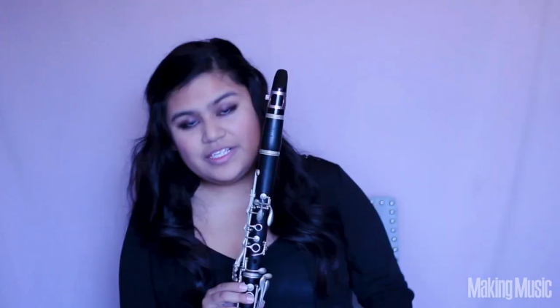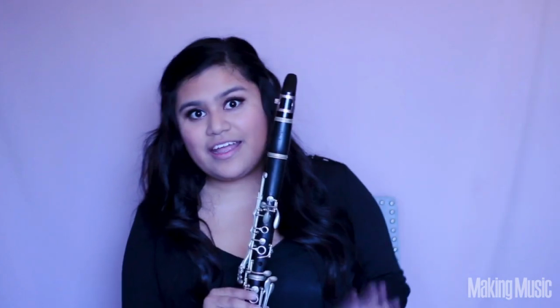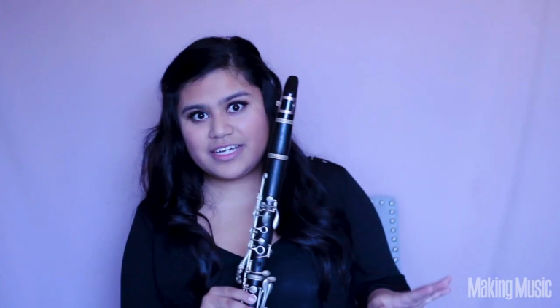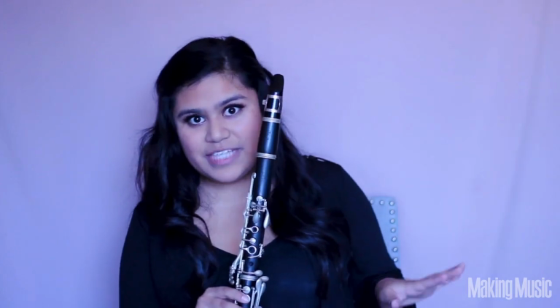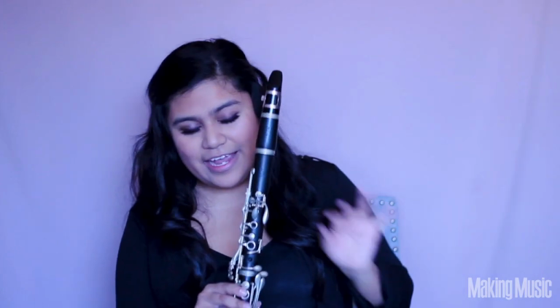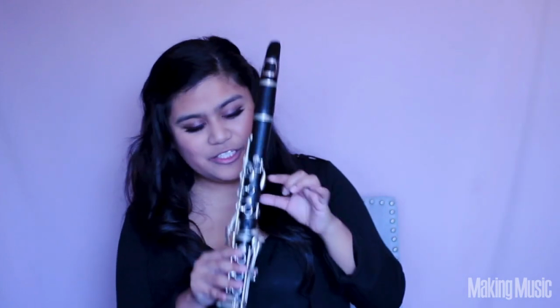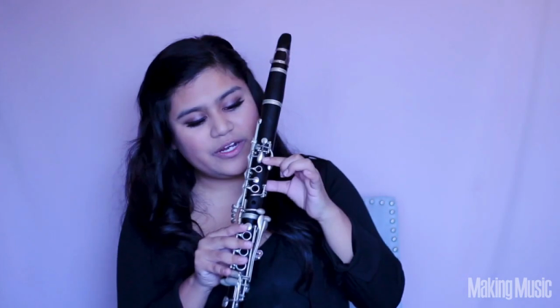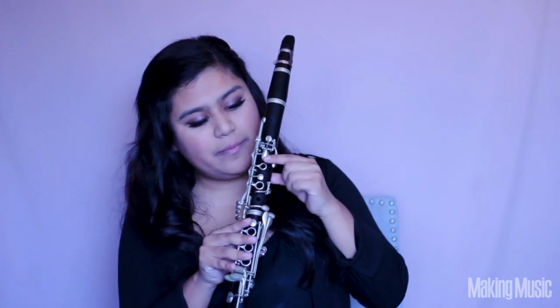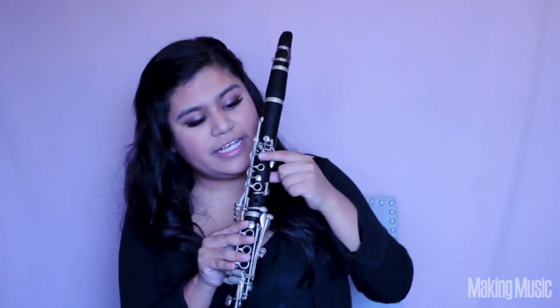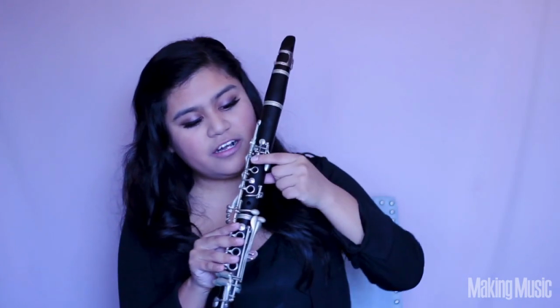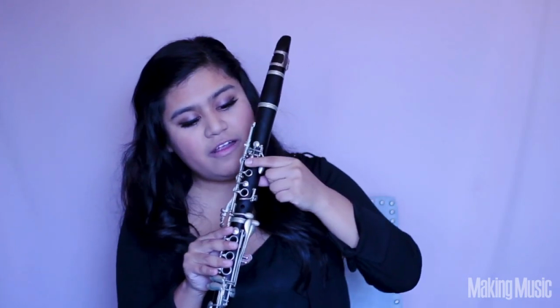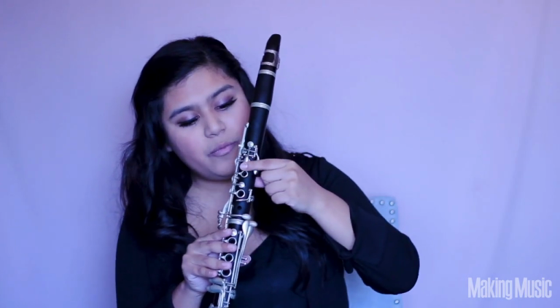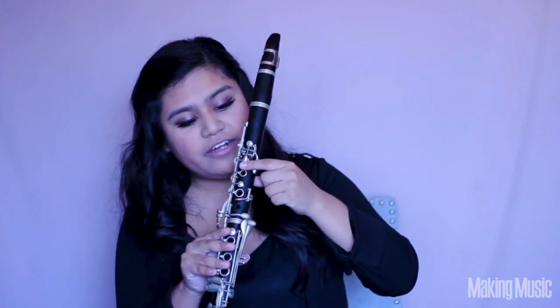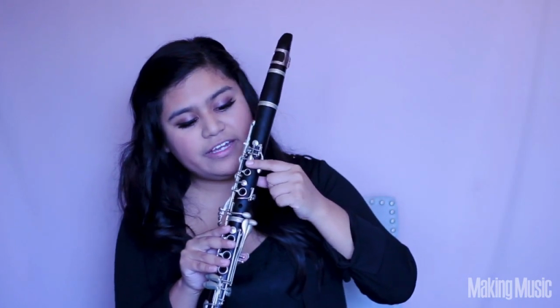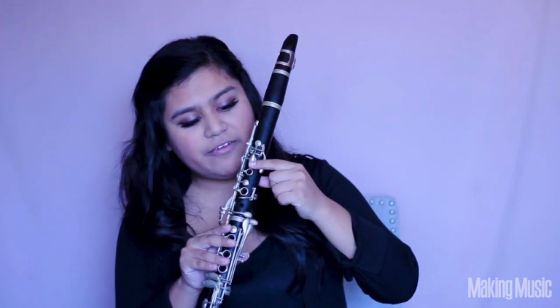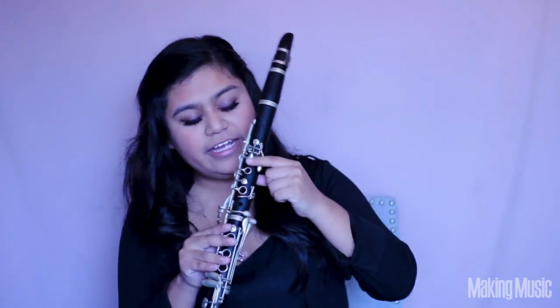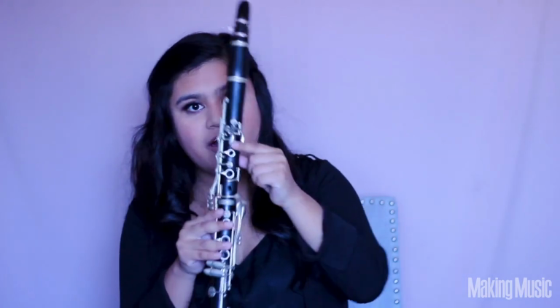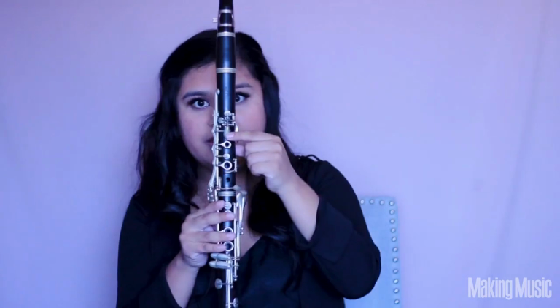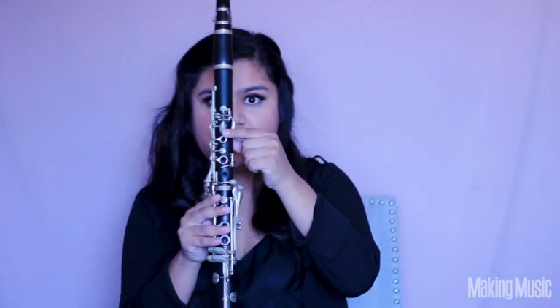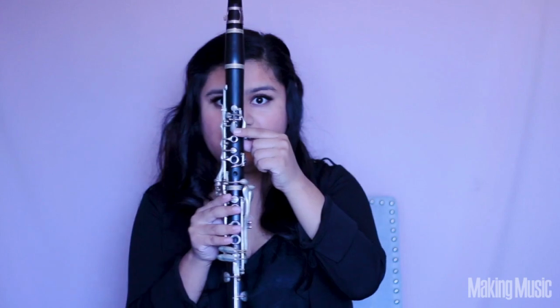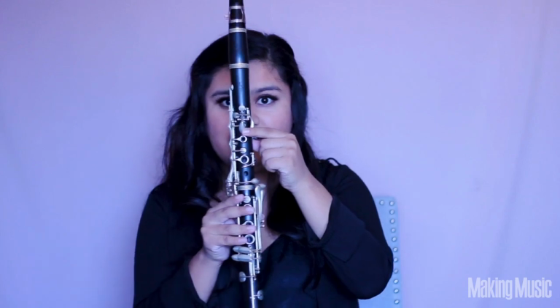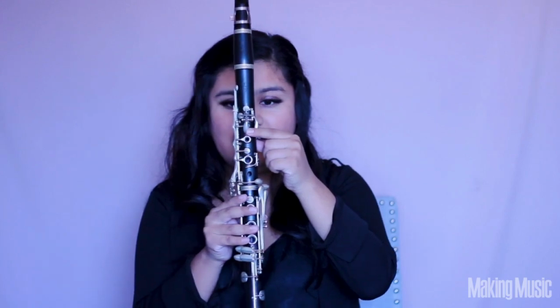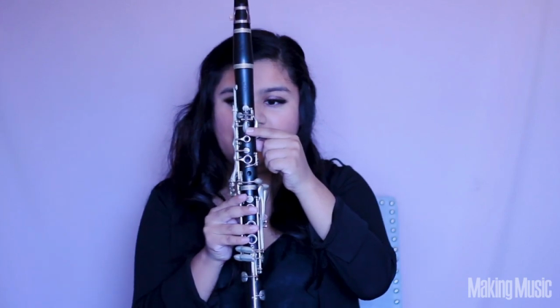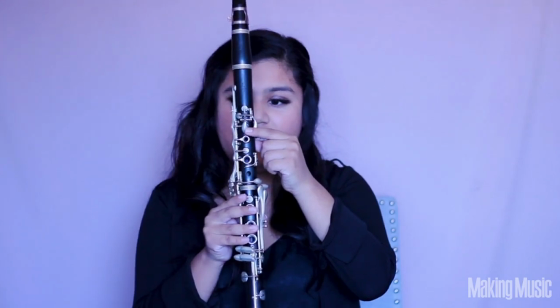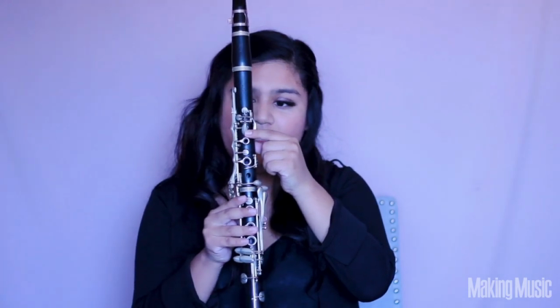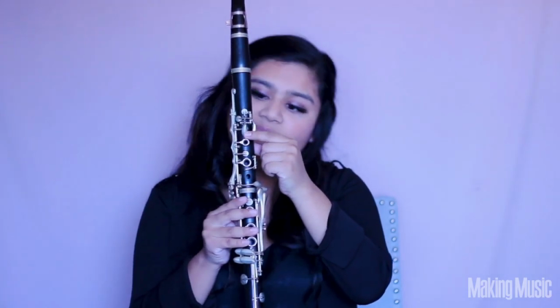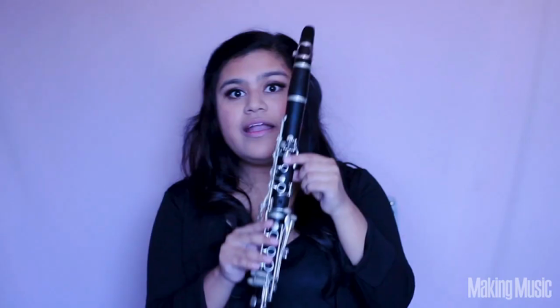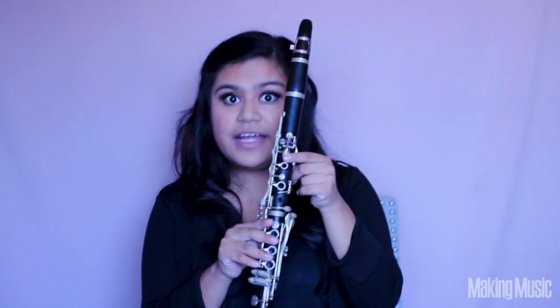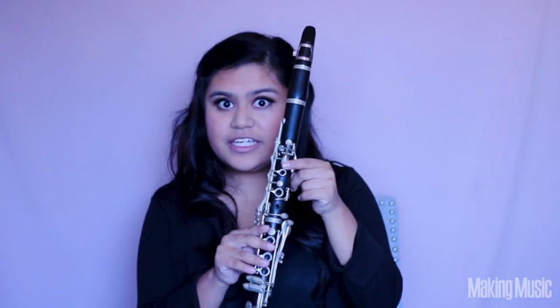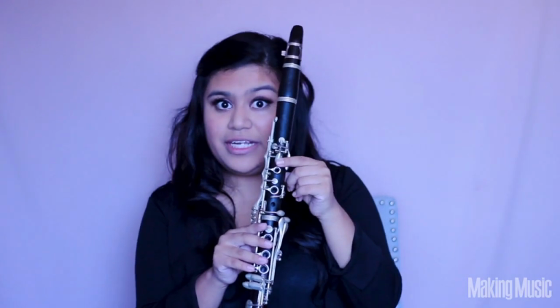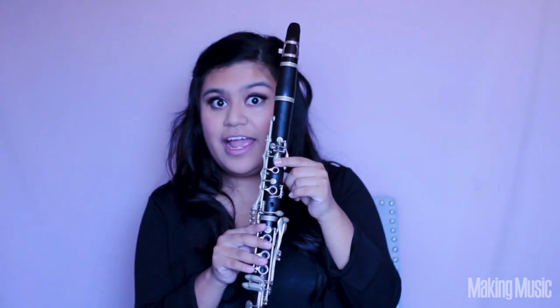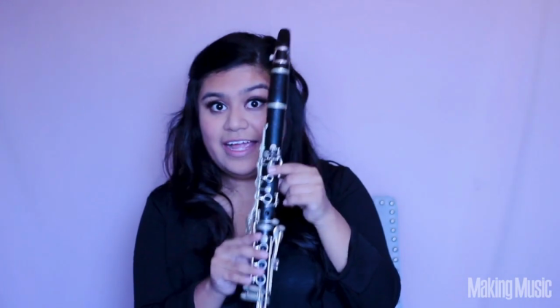Next comes A. You're going to place your pointer finger right here on this little key, and that's going to be your A.